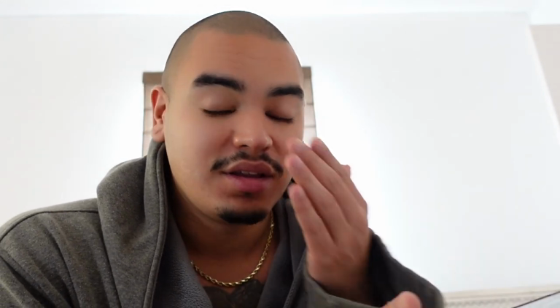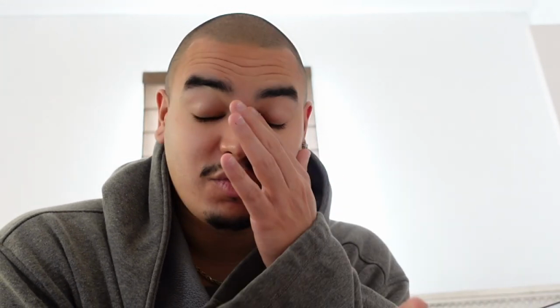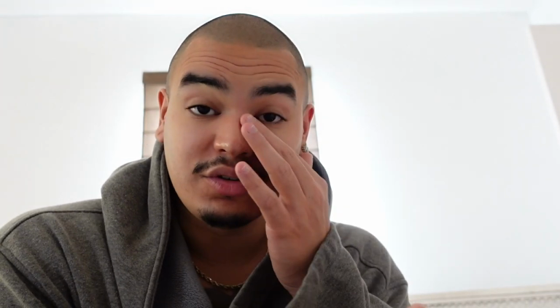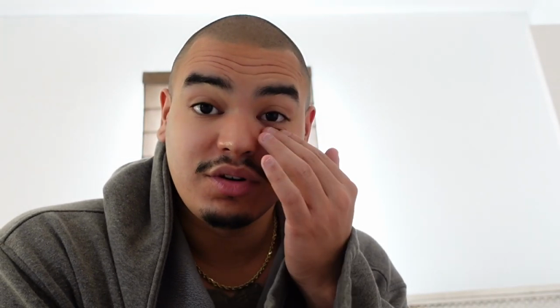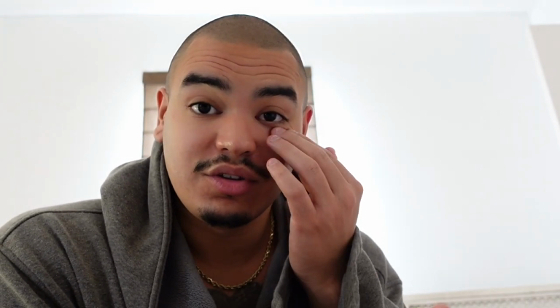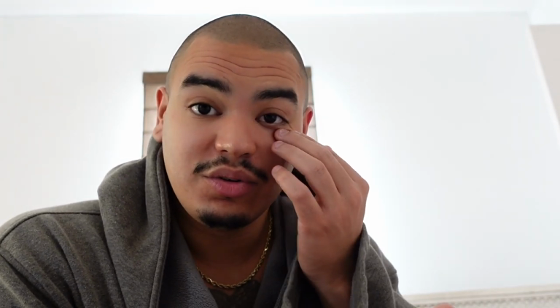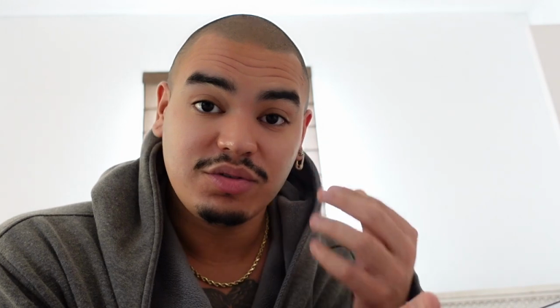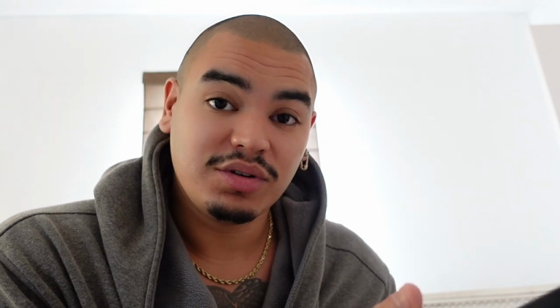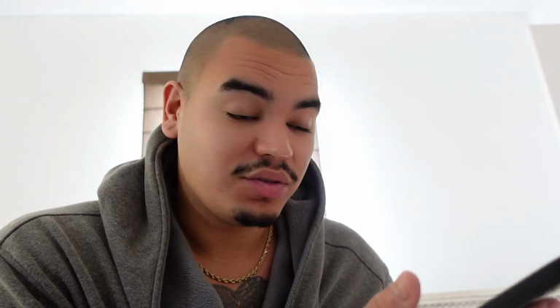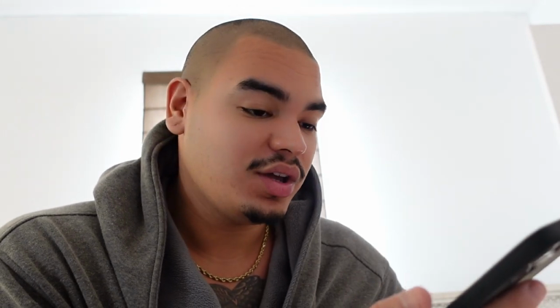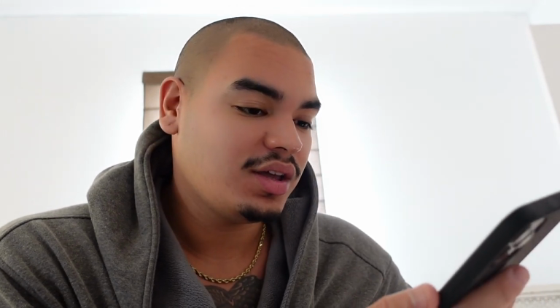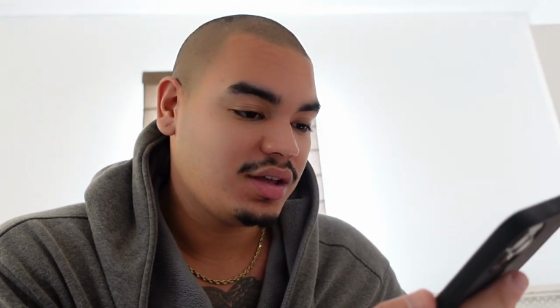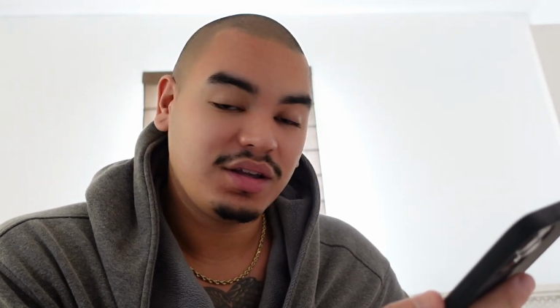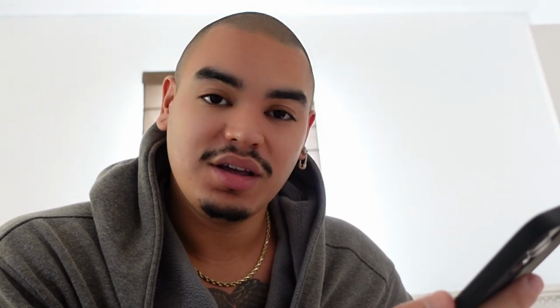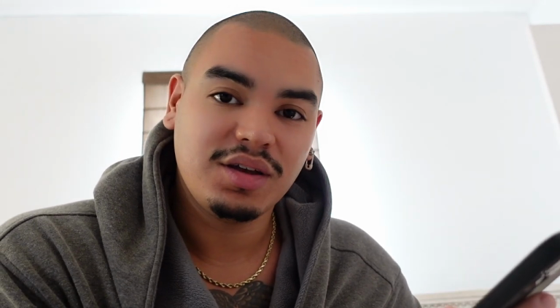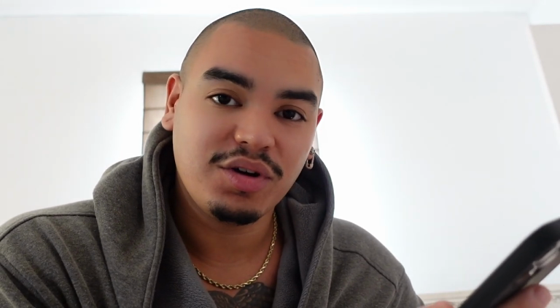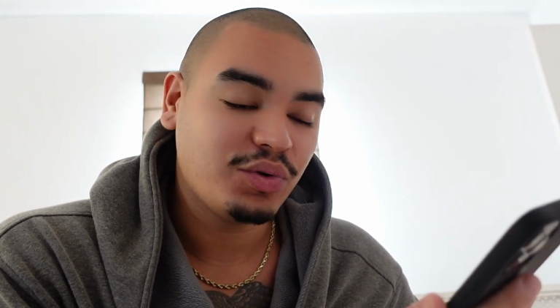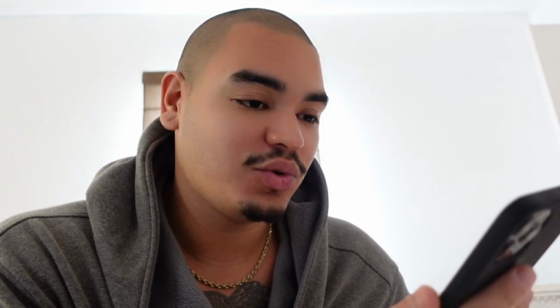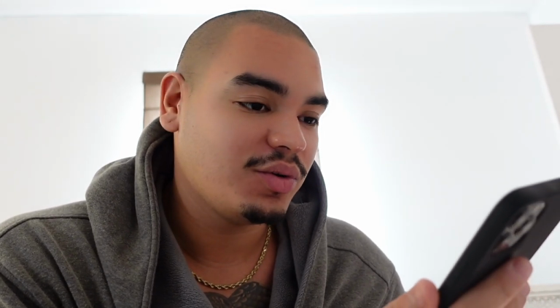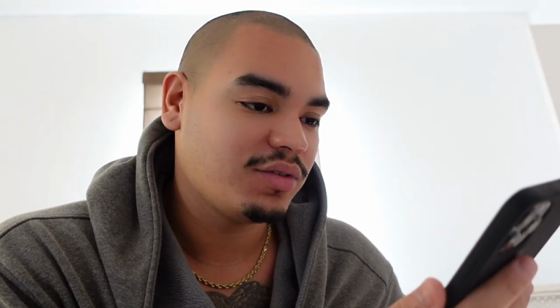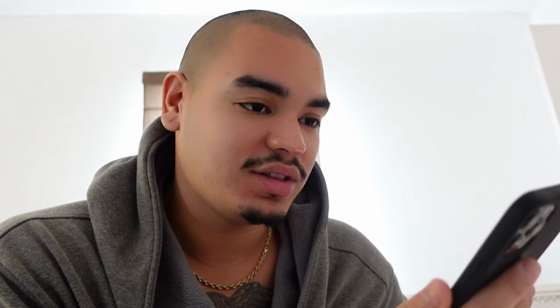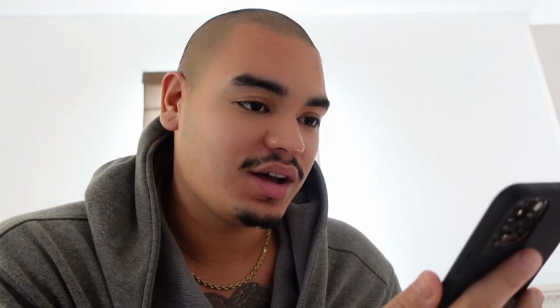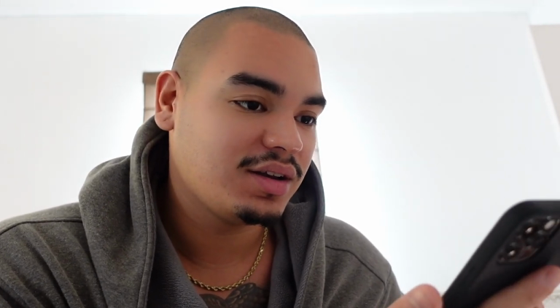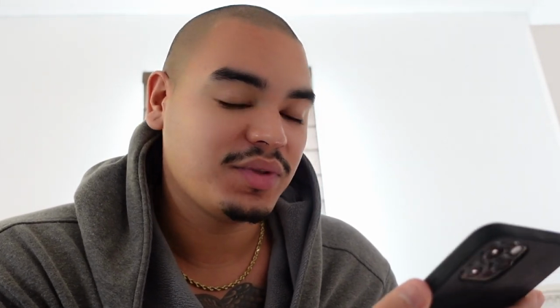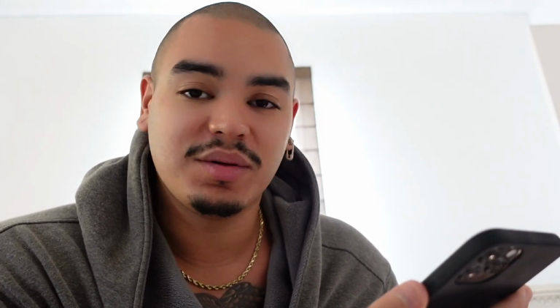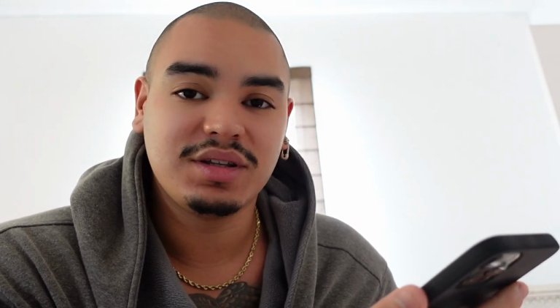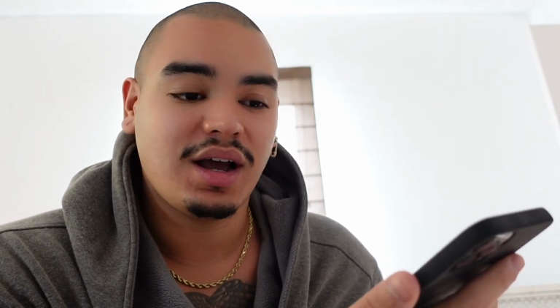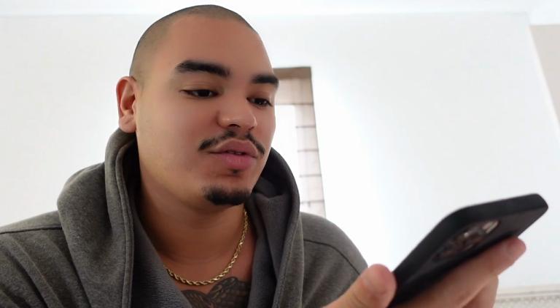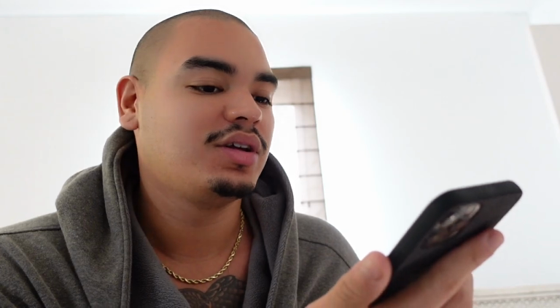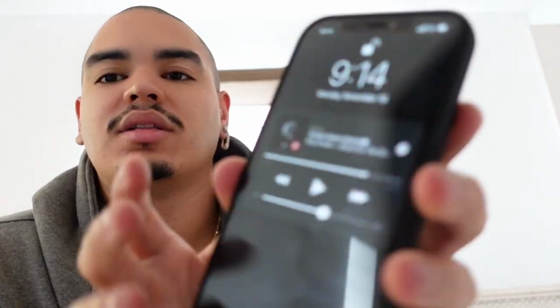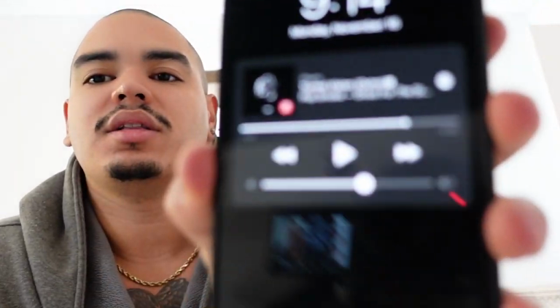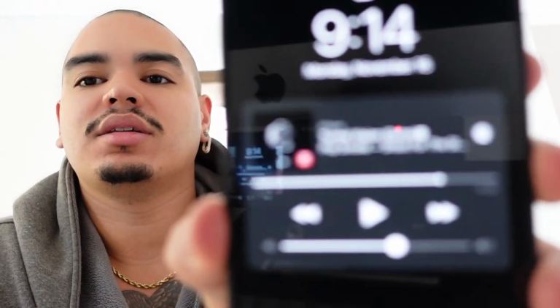One year turned into two, two turned into three, and yeah, here we are in 2020 where I finally got an up-to-date iPhone.